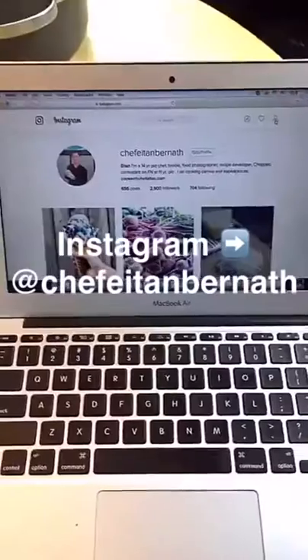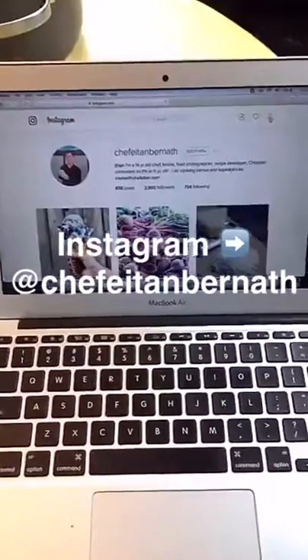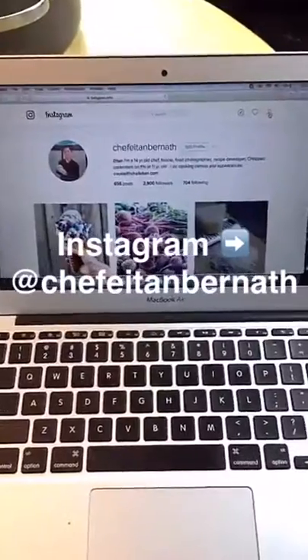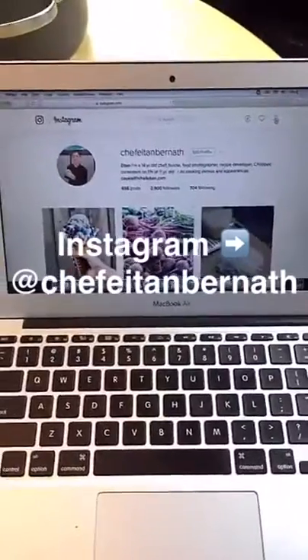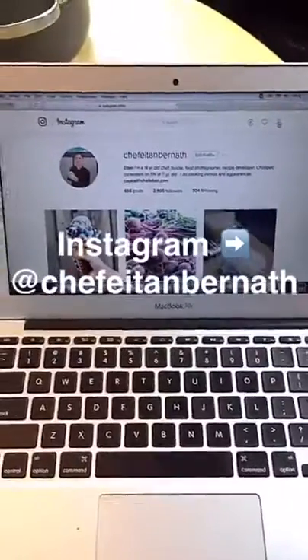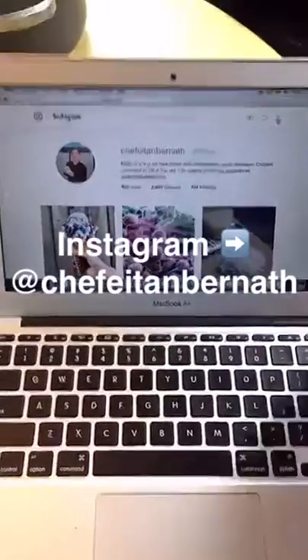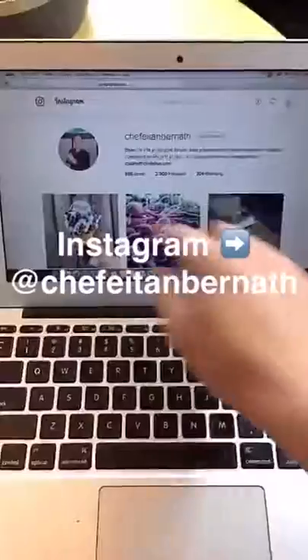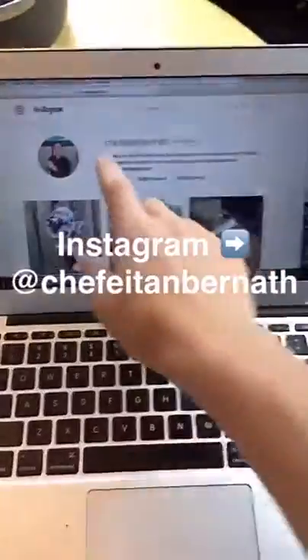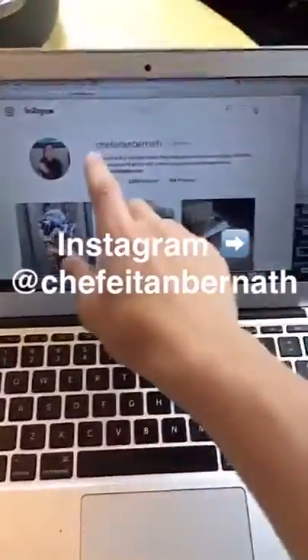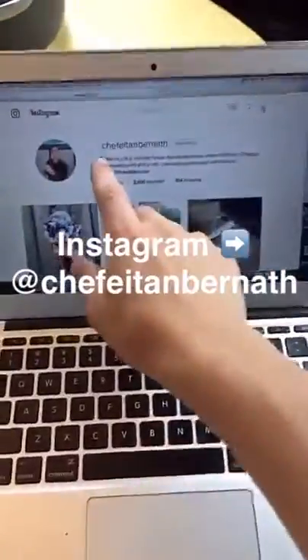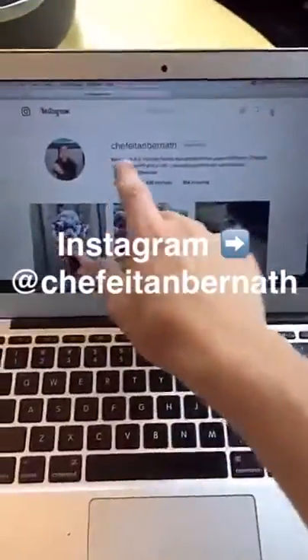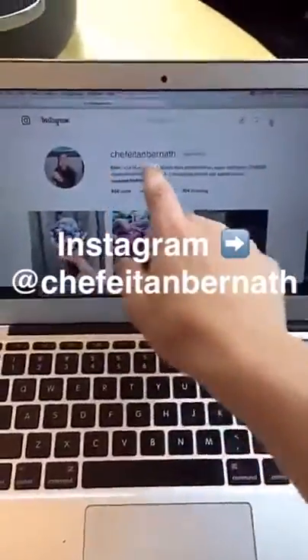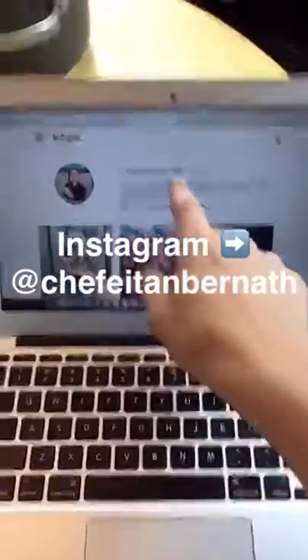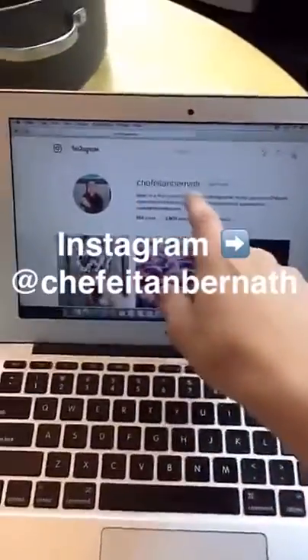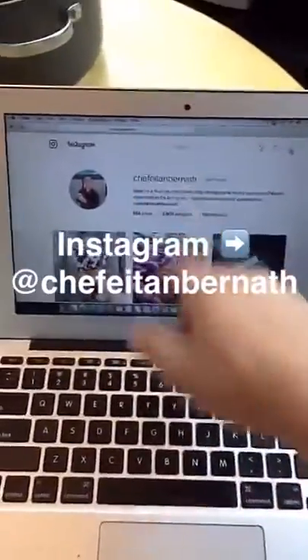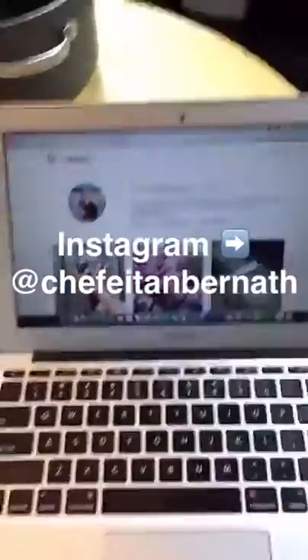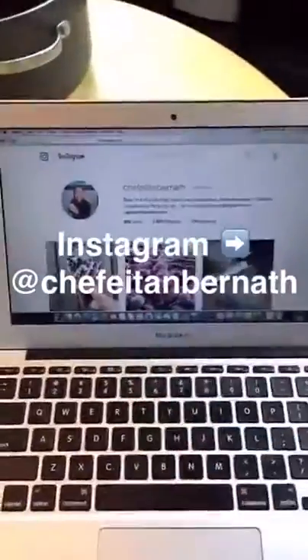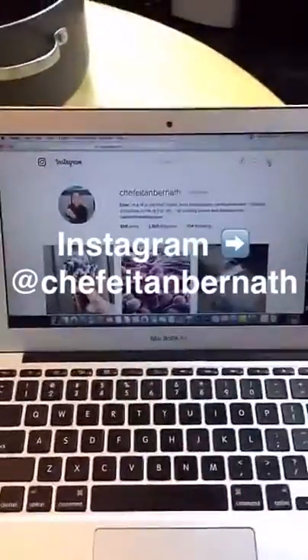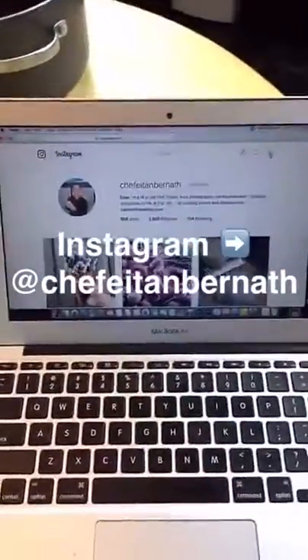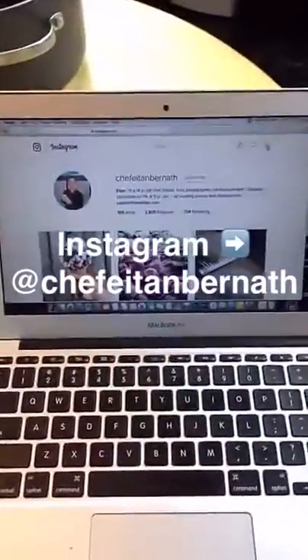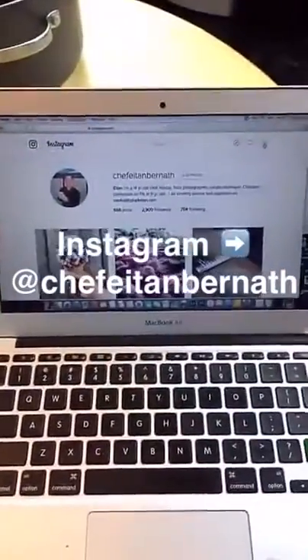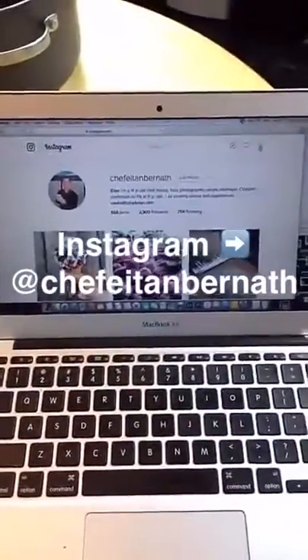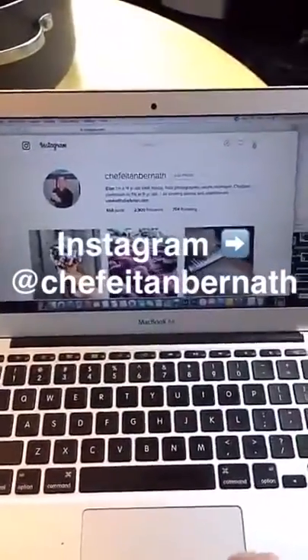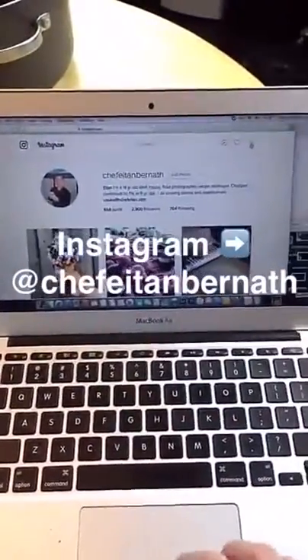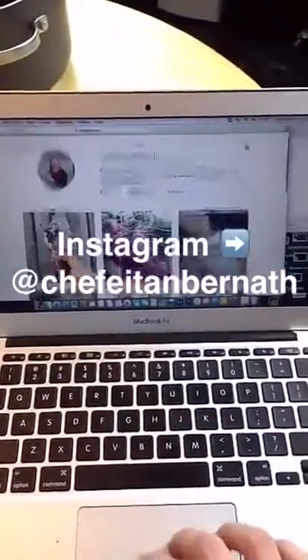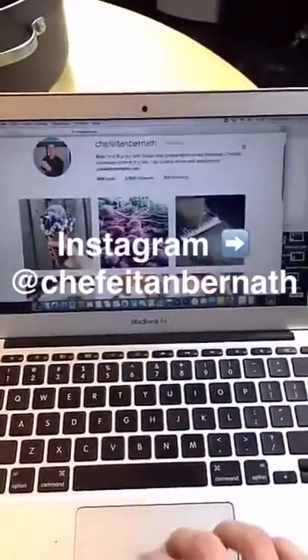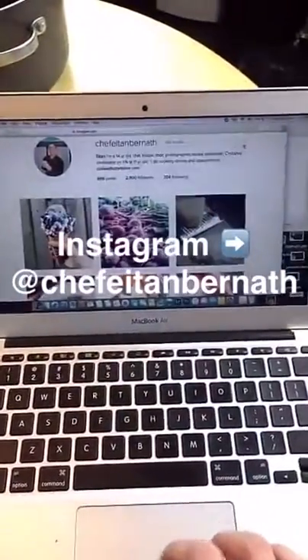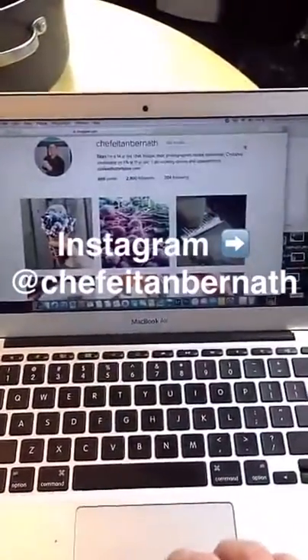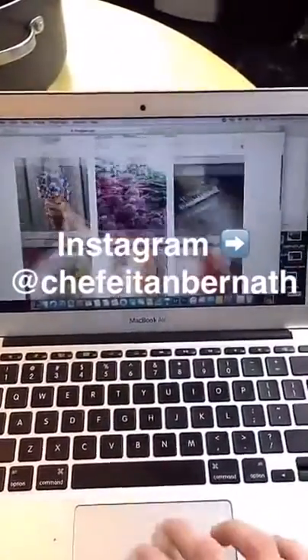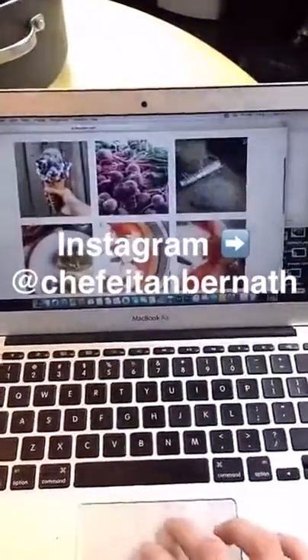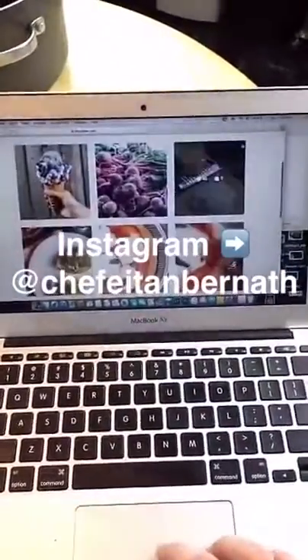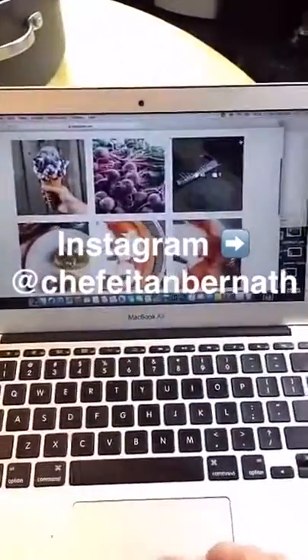Also, you should definitely check me out at chefetanbernath on Instagram, where I post all my adventures in the kitchen.